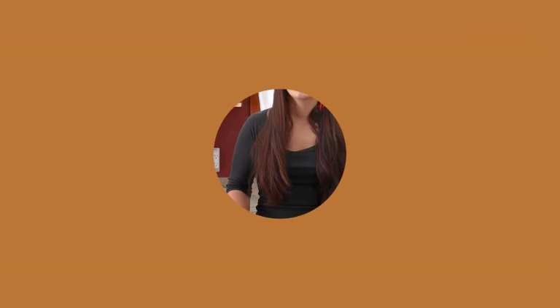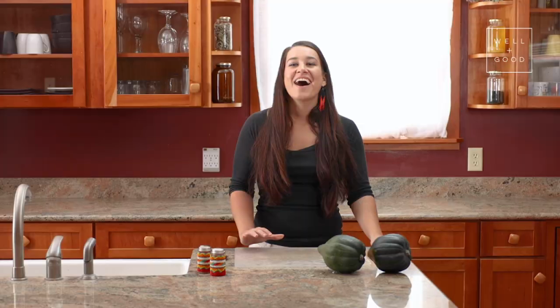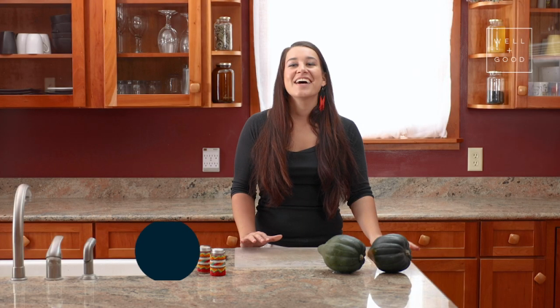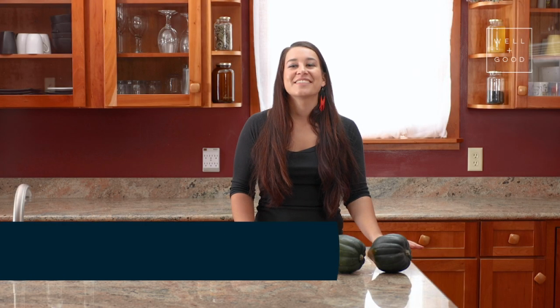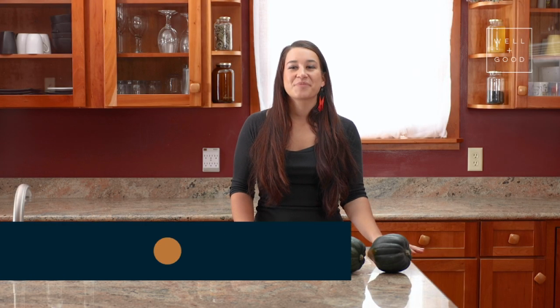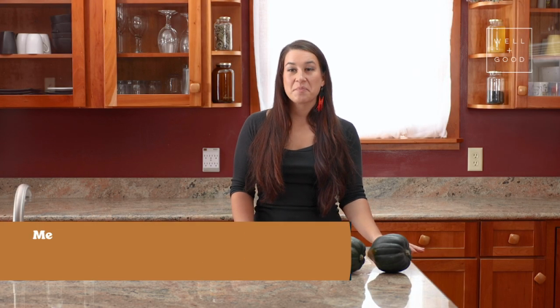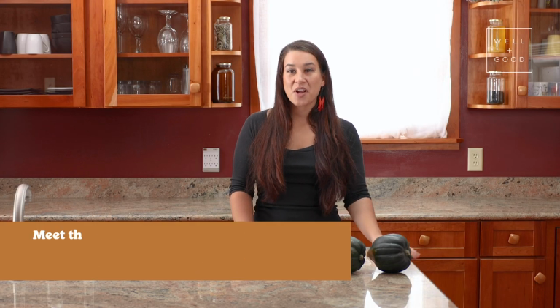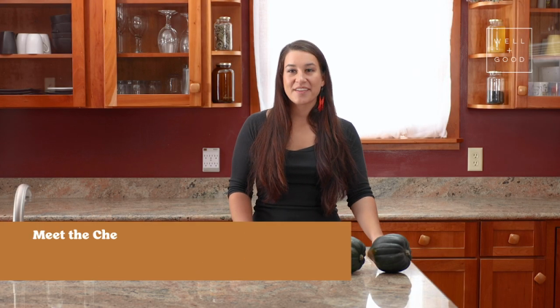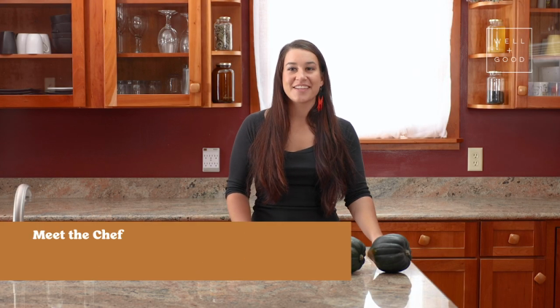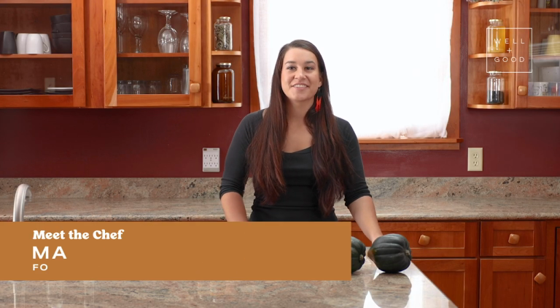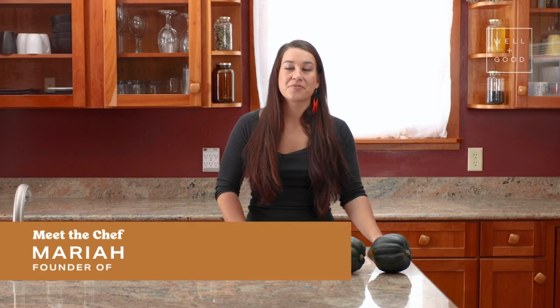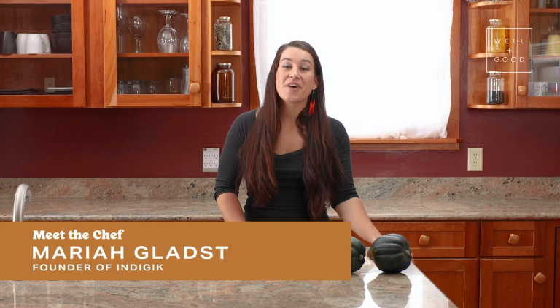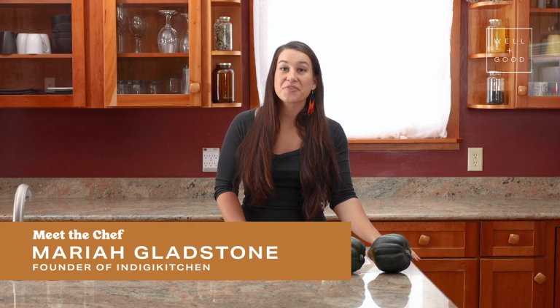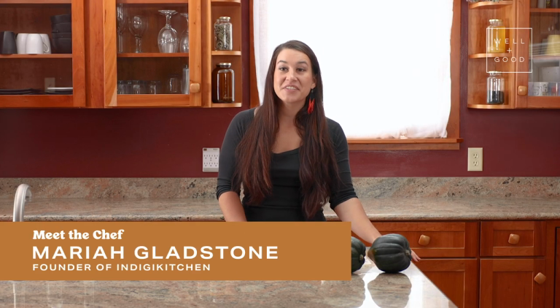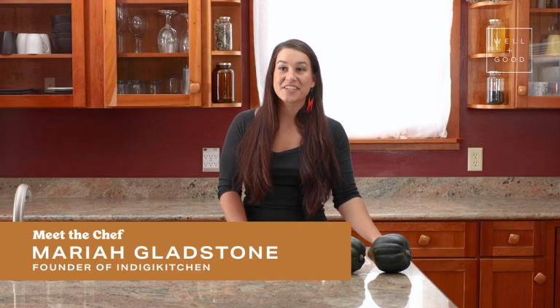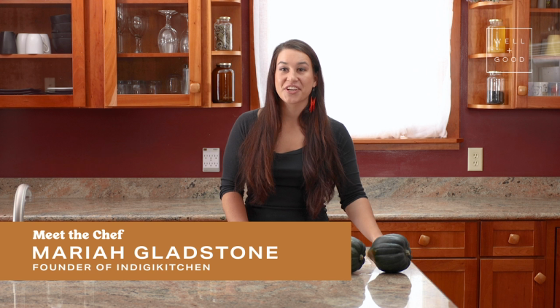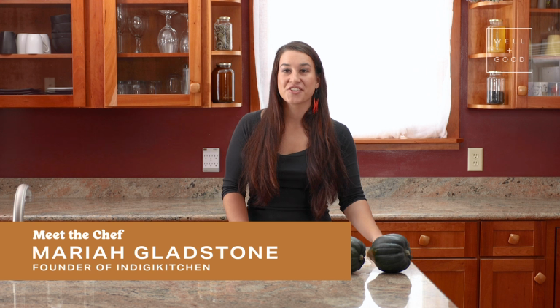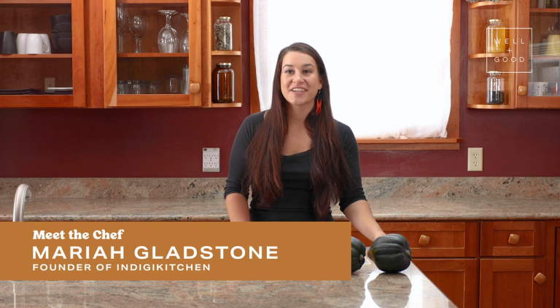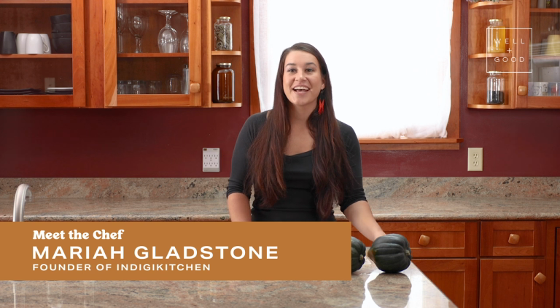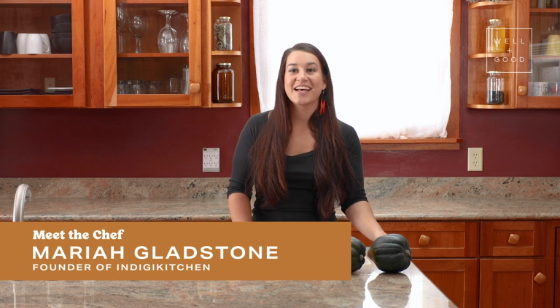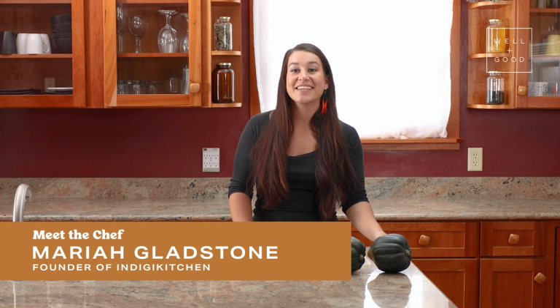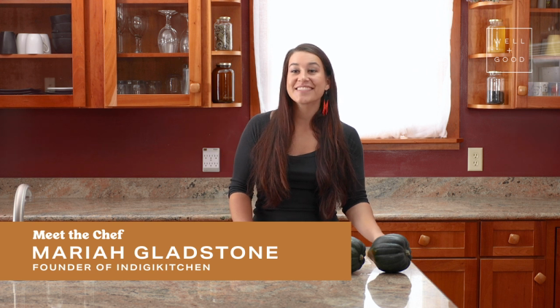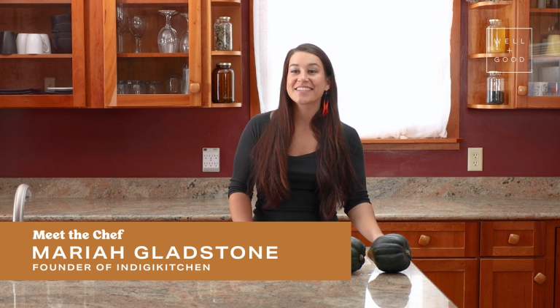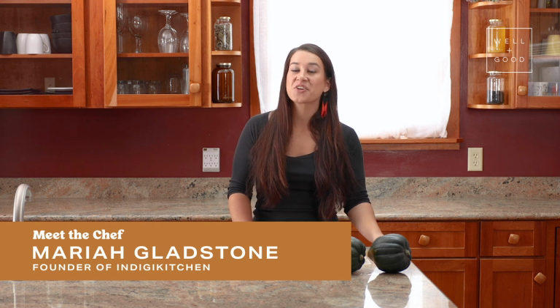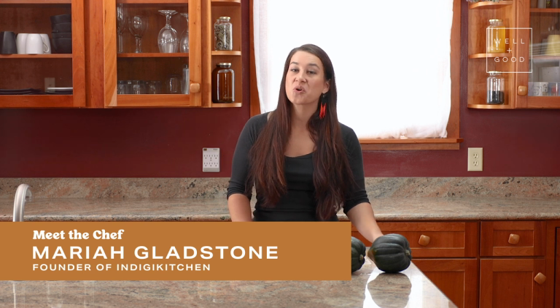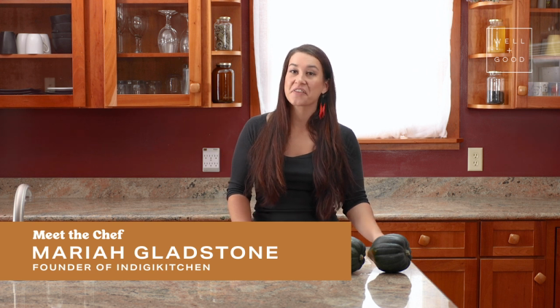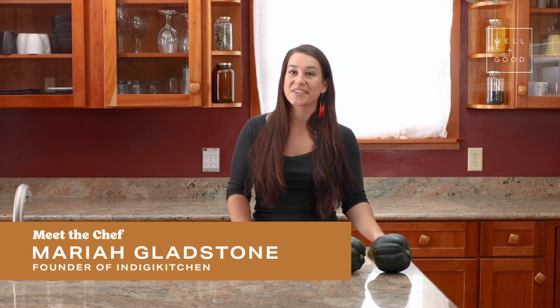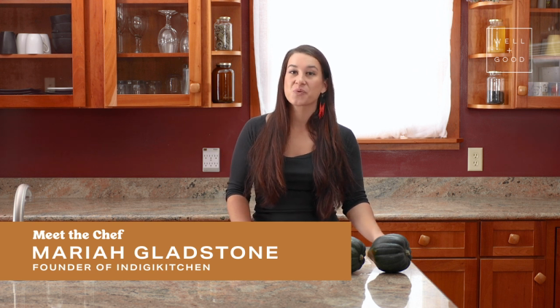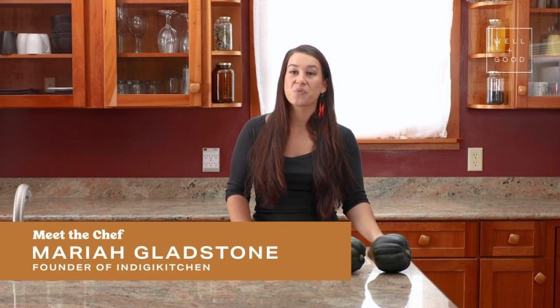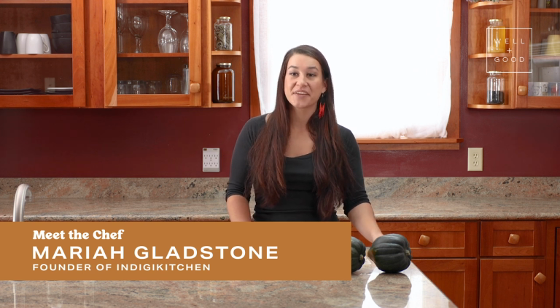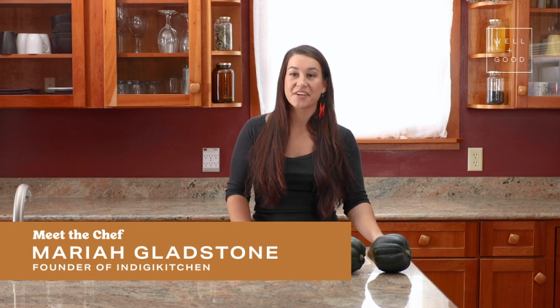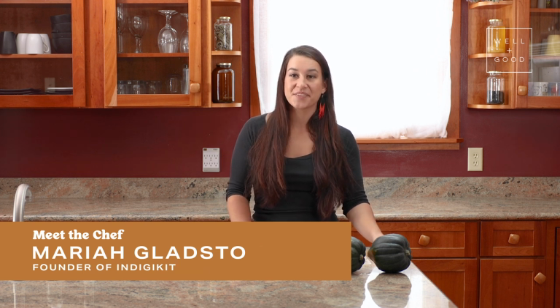Hi, I'm Mariah Gladstone, founder of Indigikitchen, and this is Cook With Us with Well and Good.